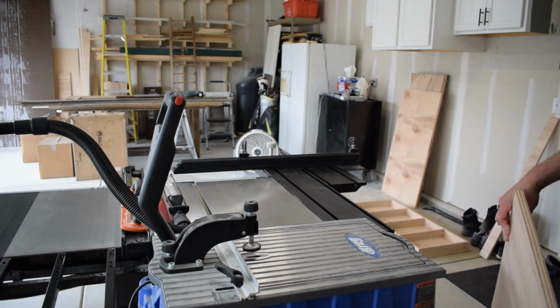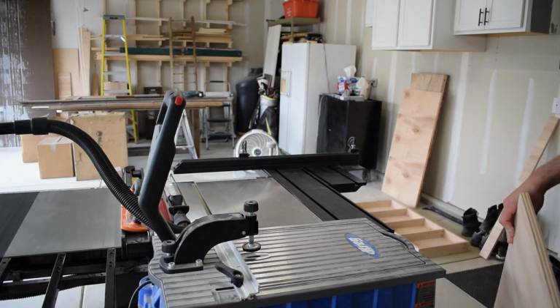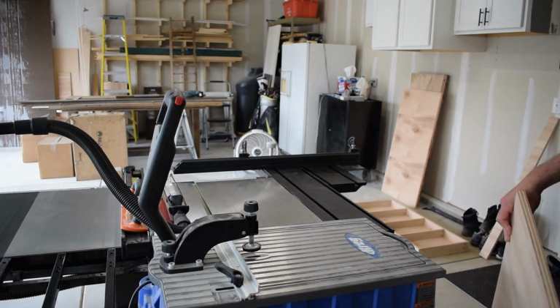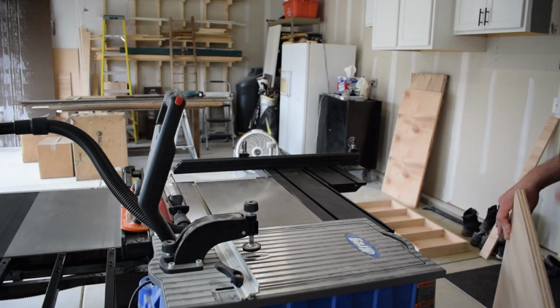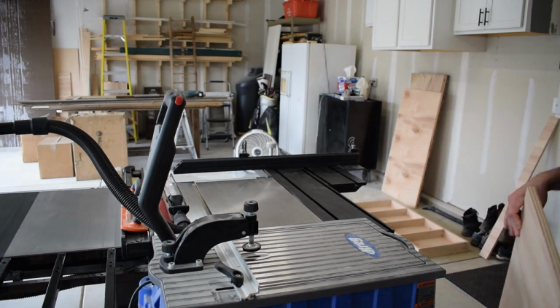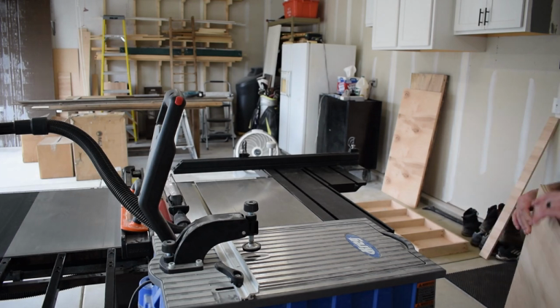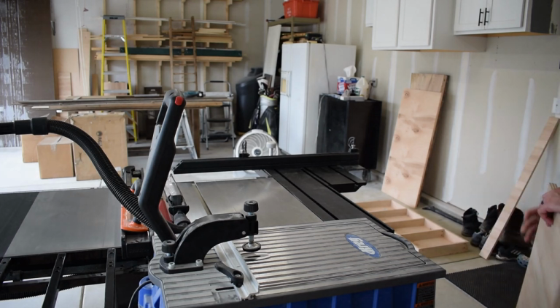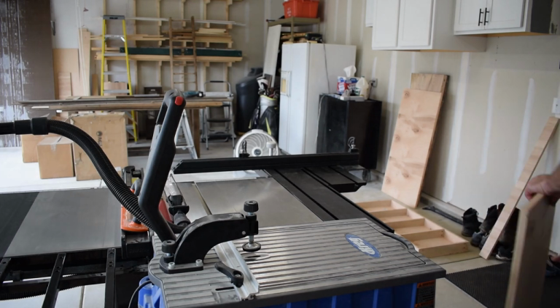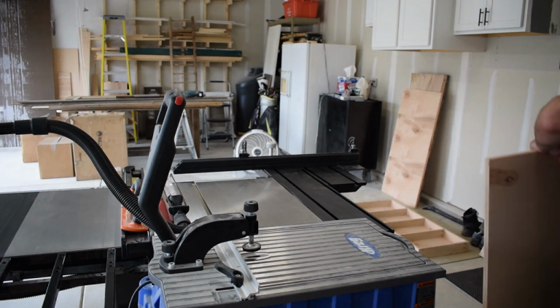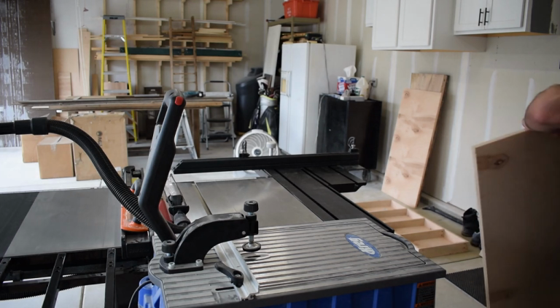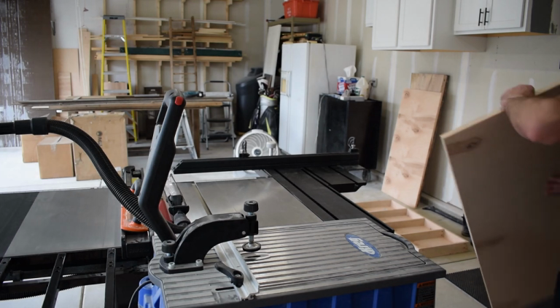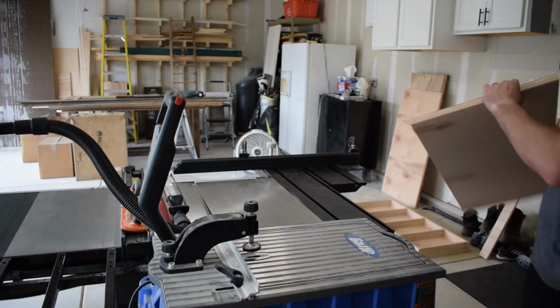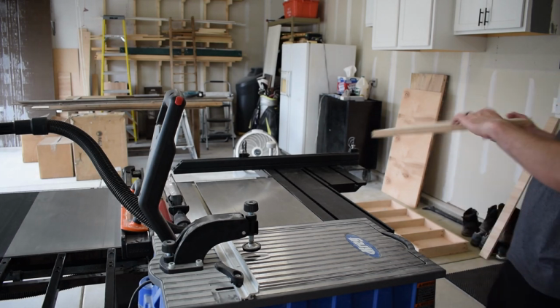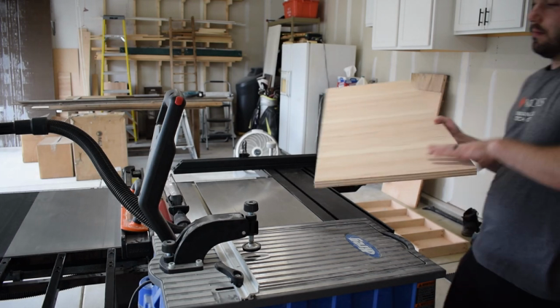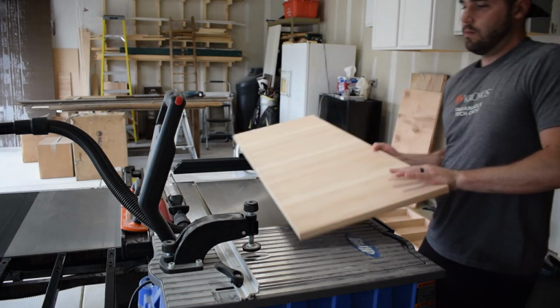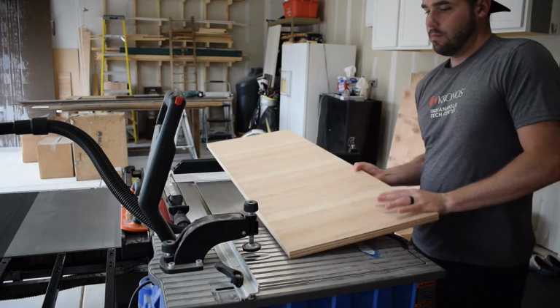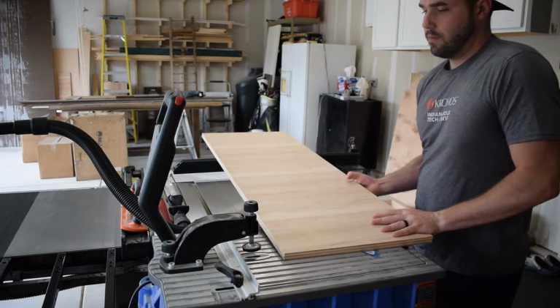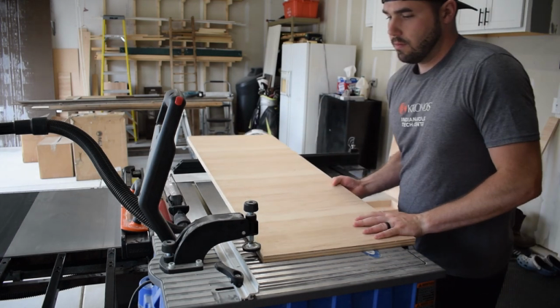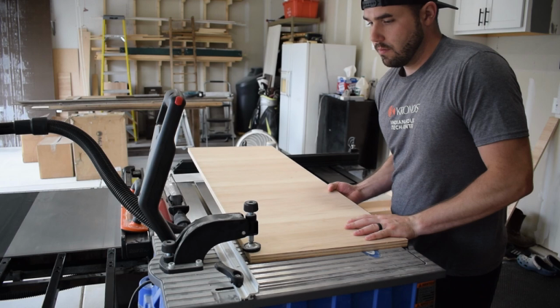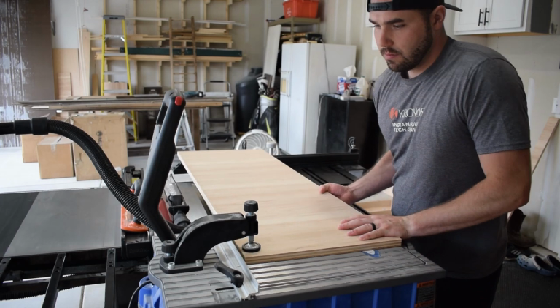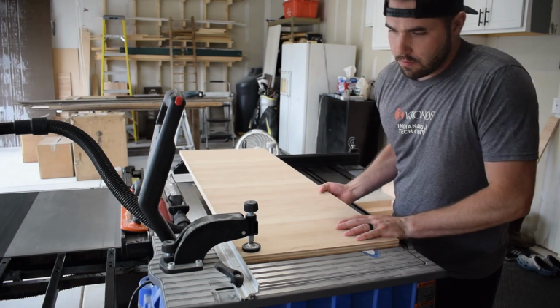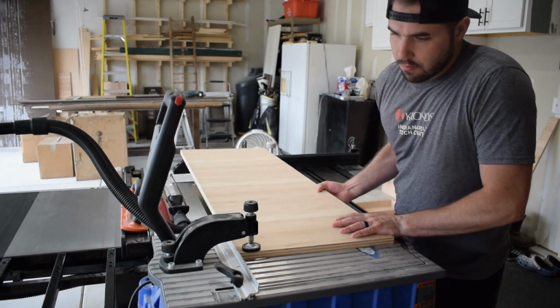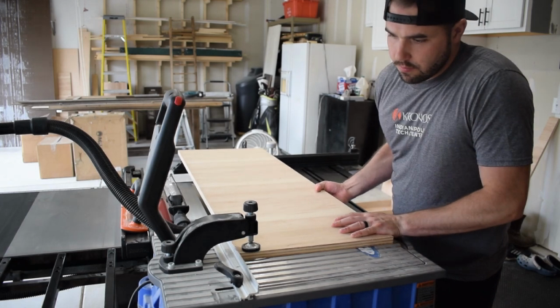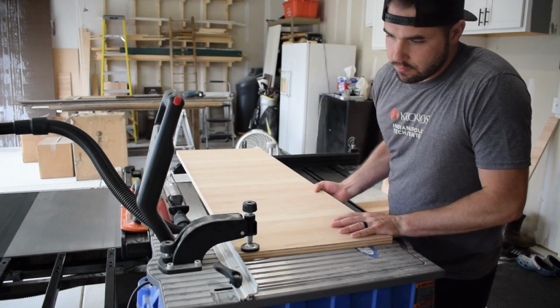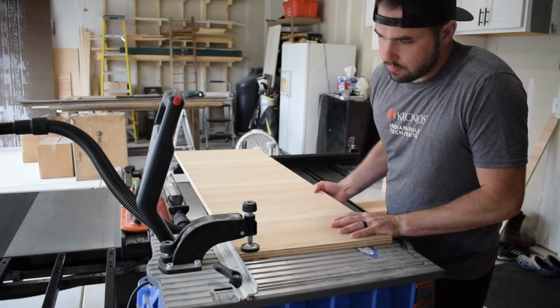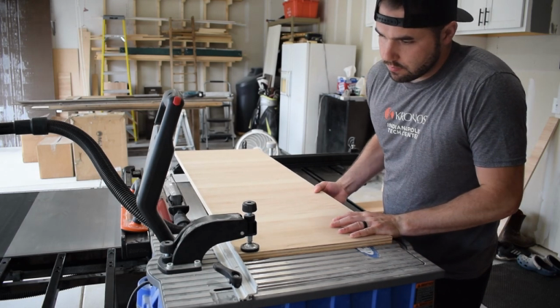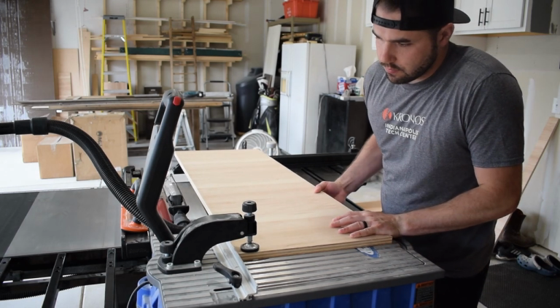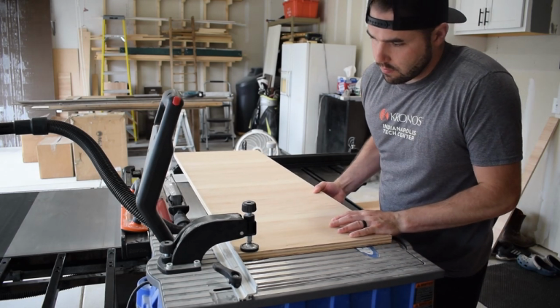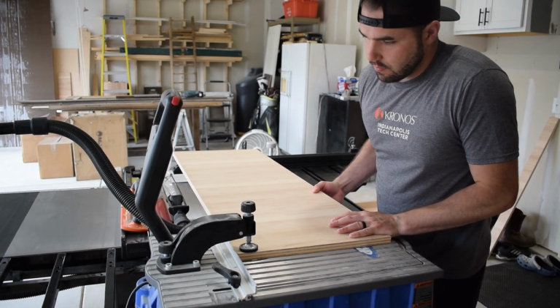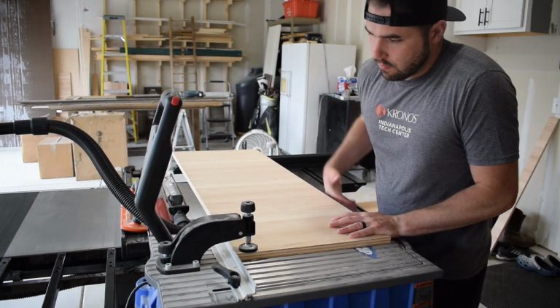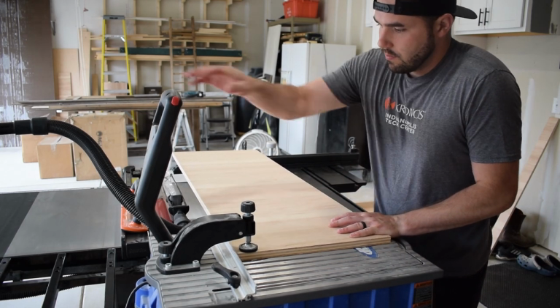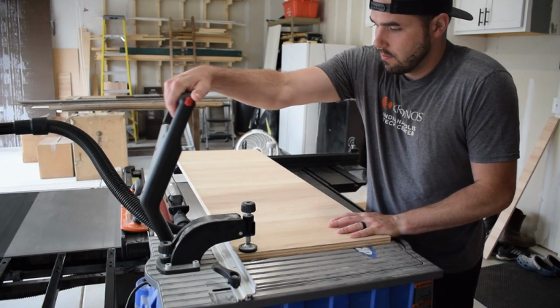With those pieces cut to their final dimension, it was back over to the Craig Foreman for some more pocket holes. And as you can probably tell, I was singing a little Drake there.